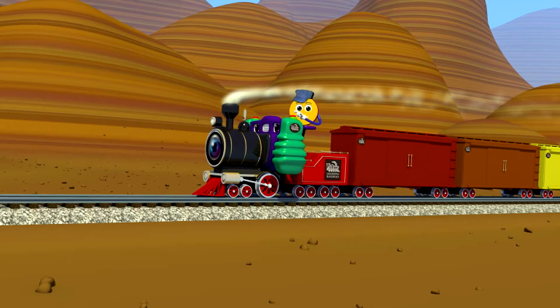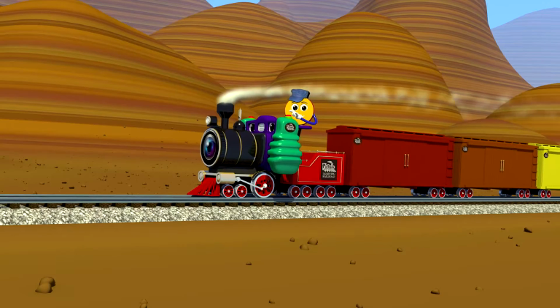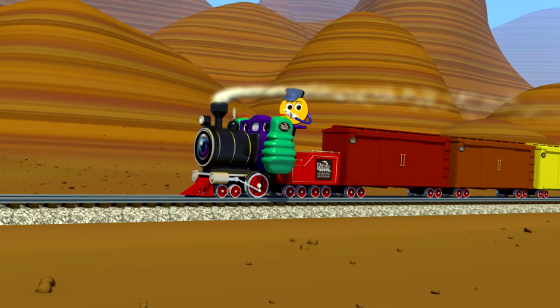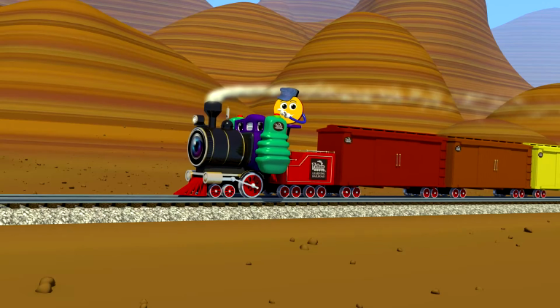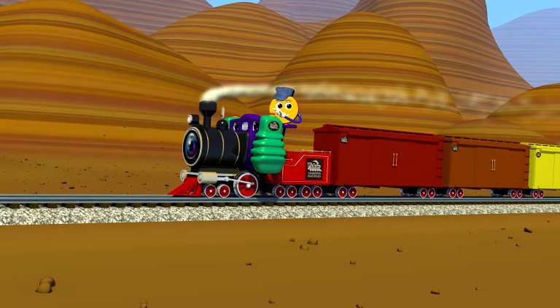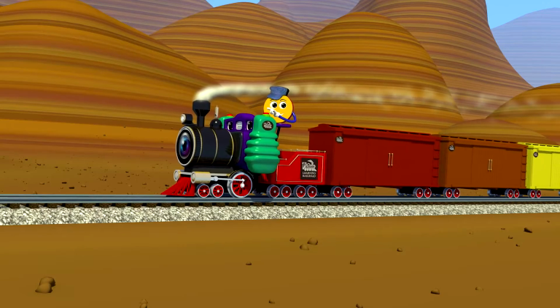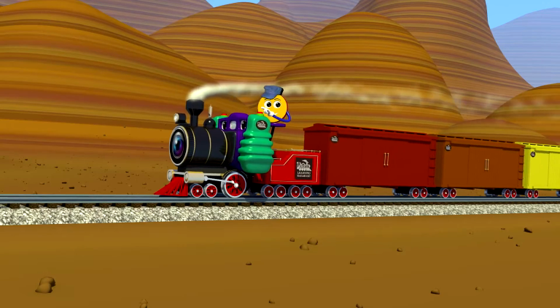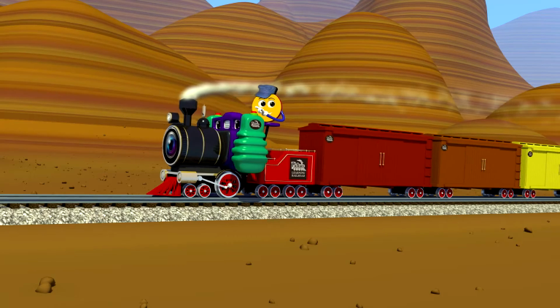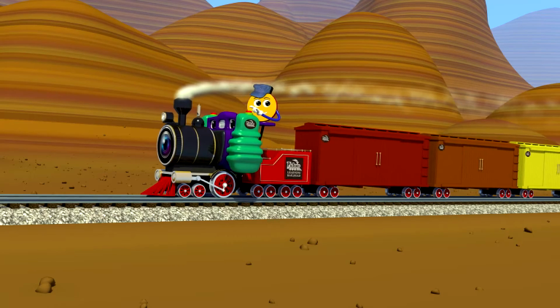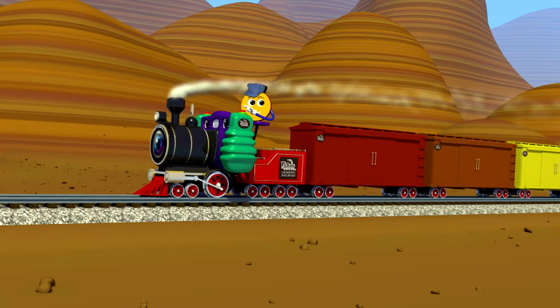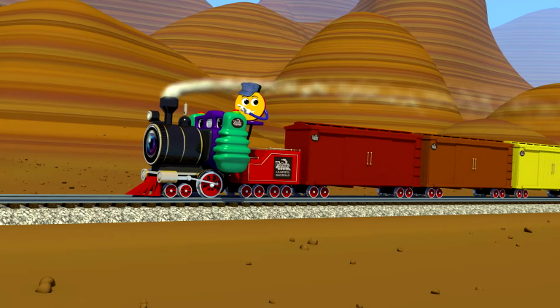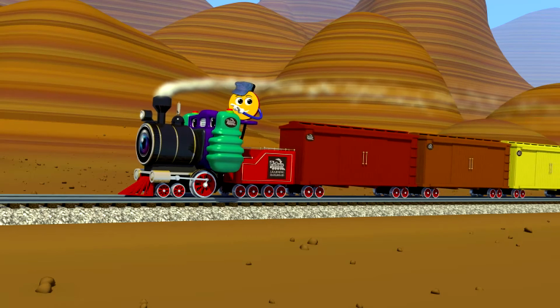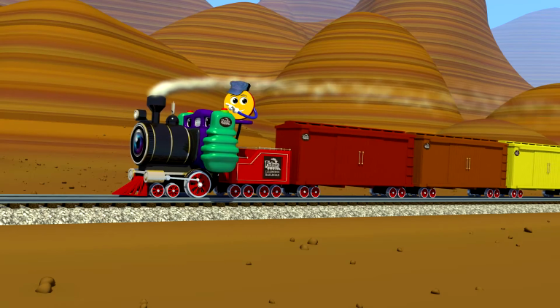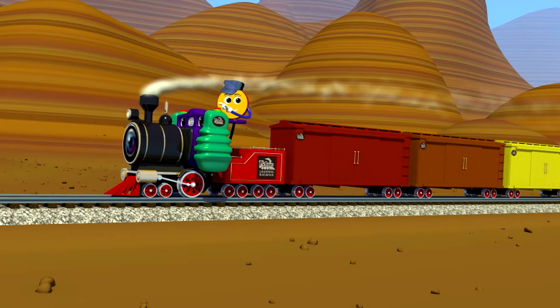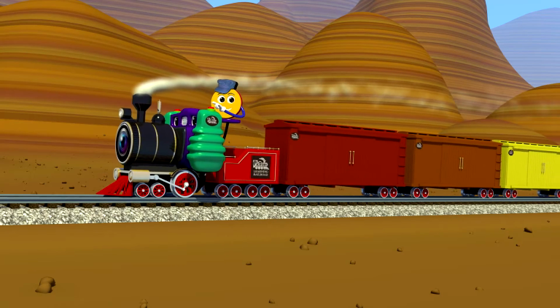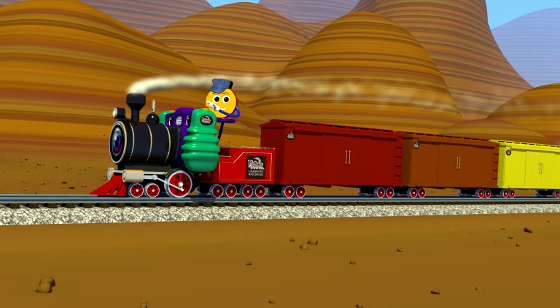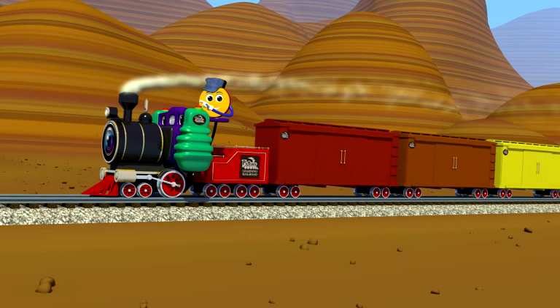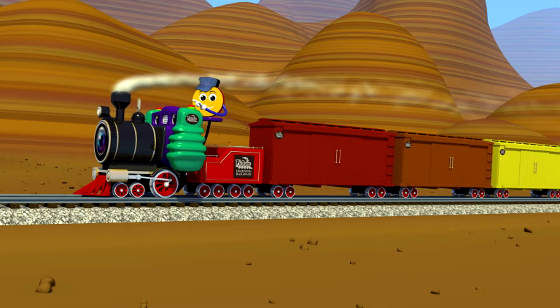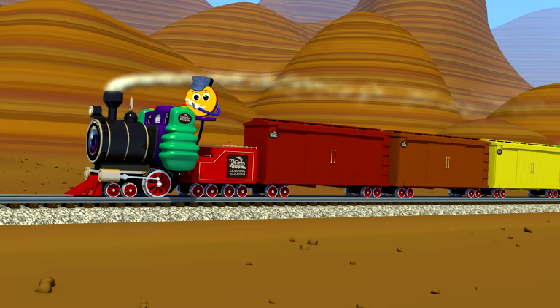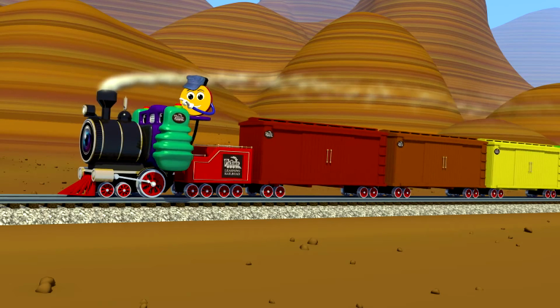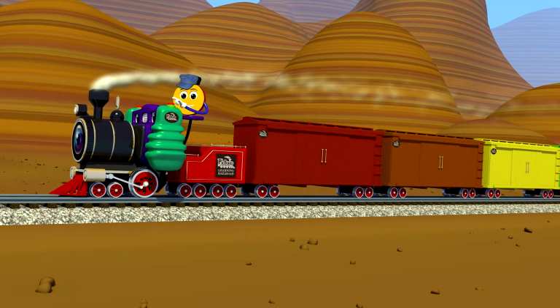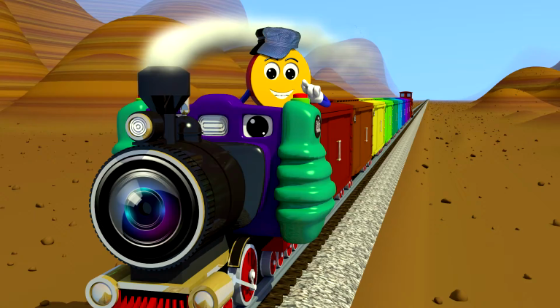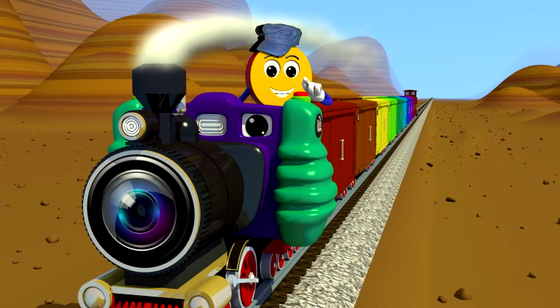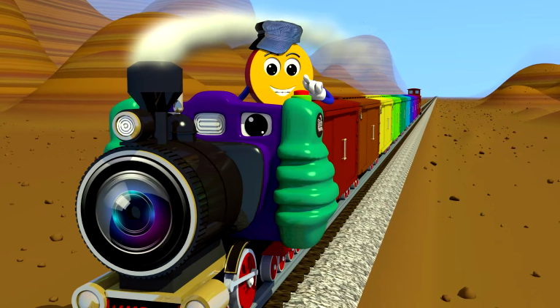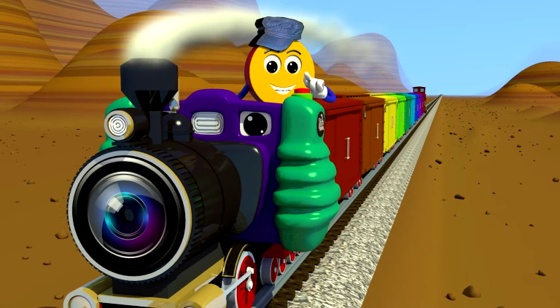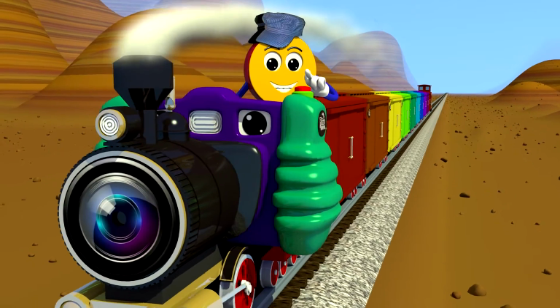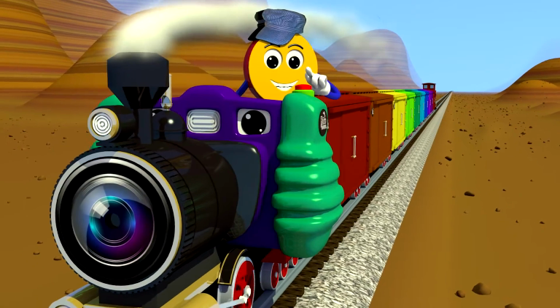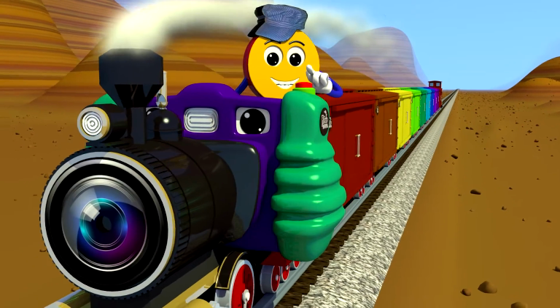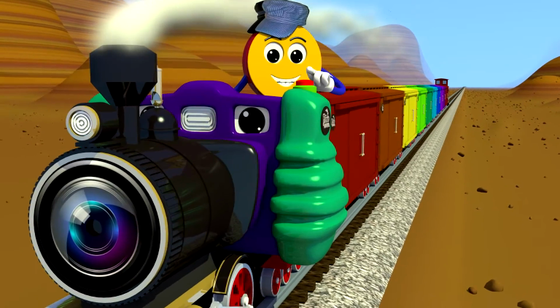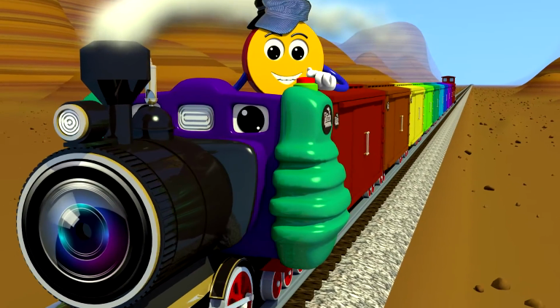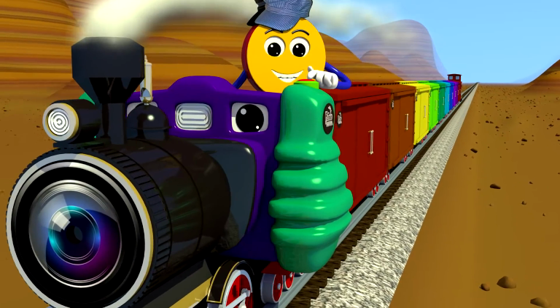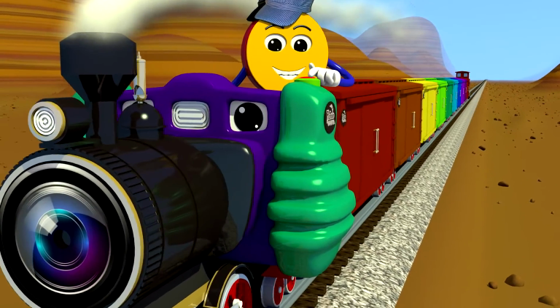How many red tomatoes is this train carrying? Can you help me count the red tomatoes?